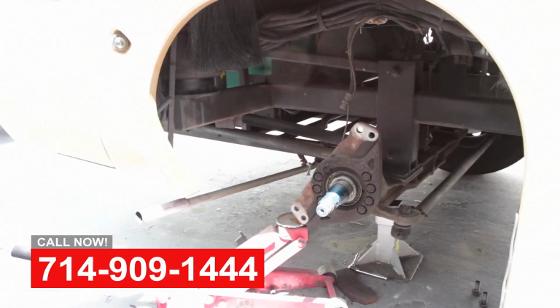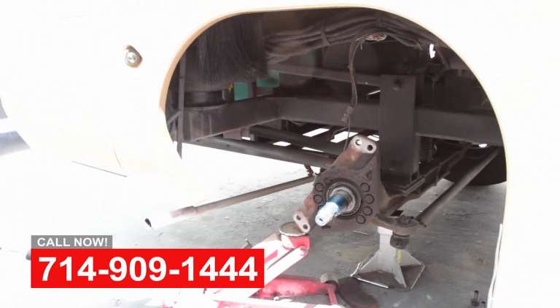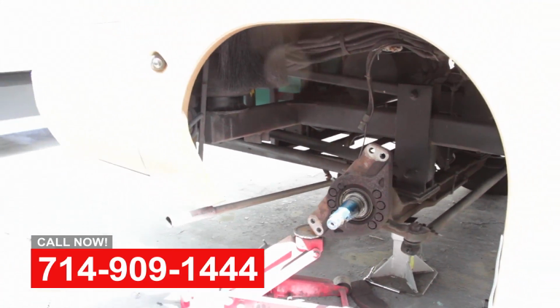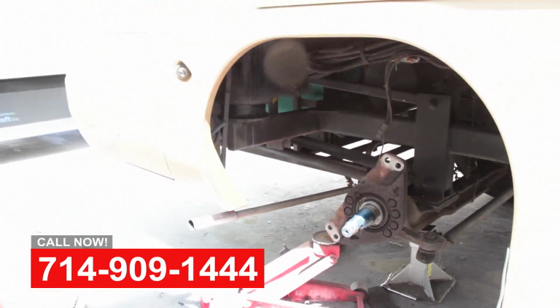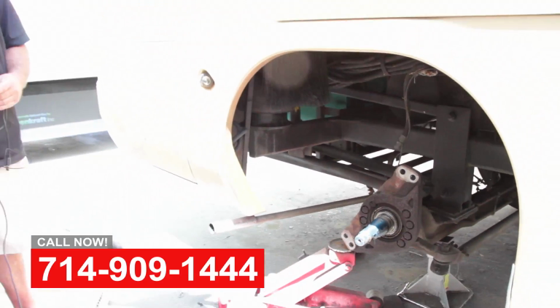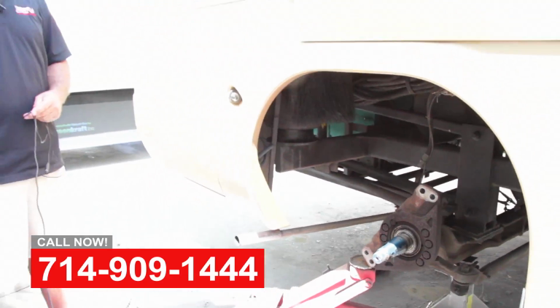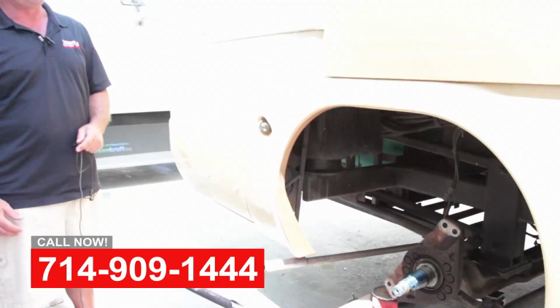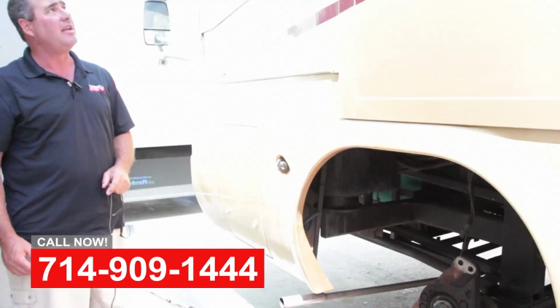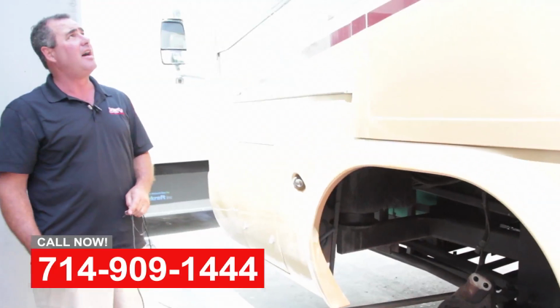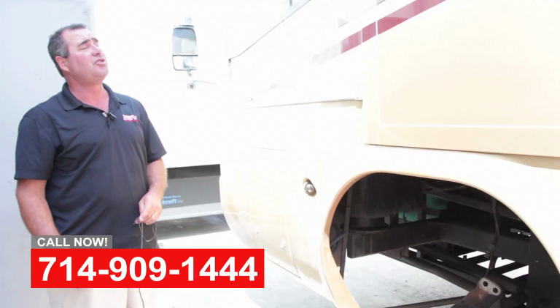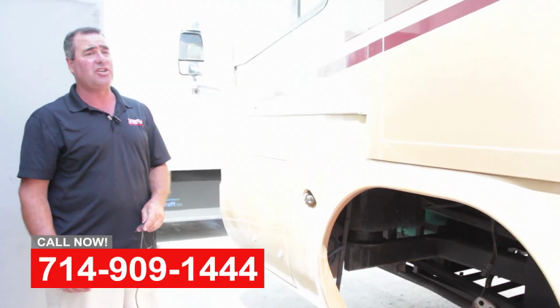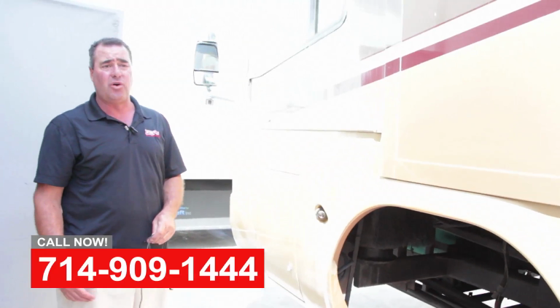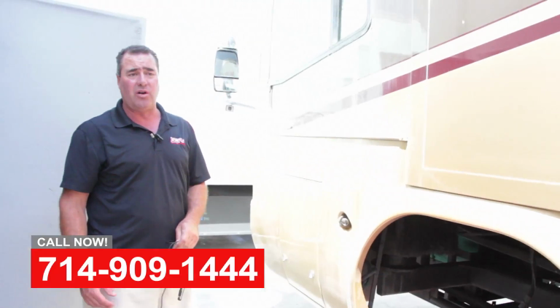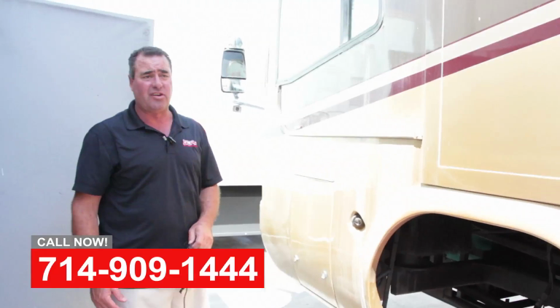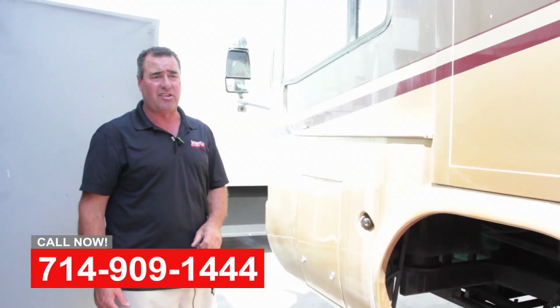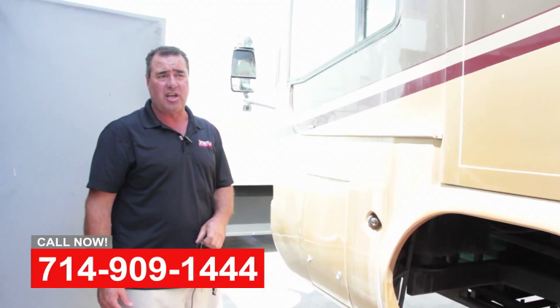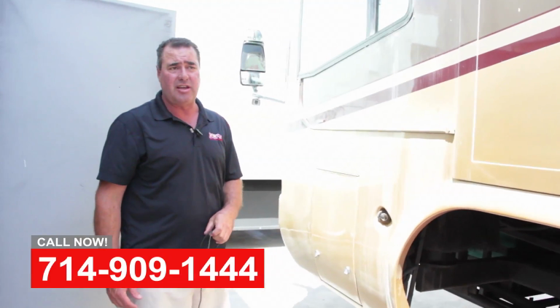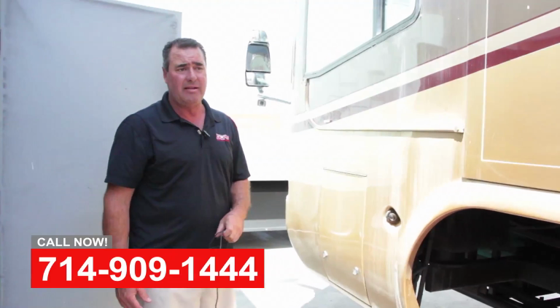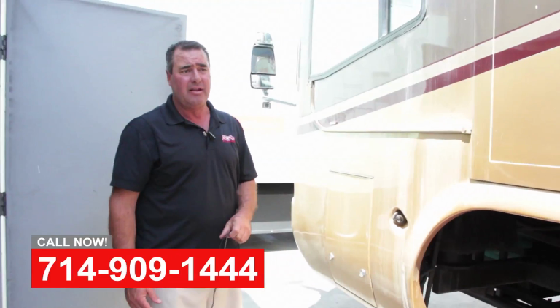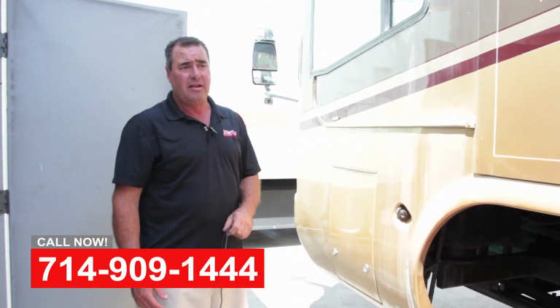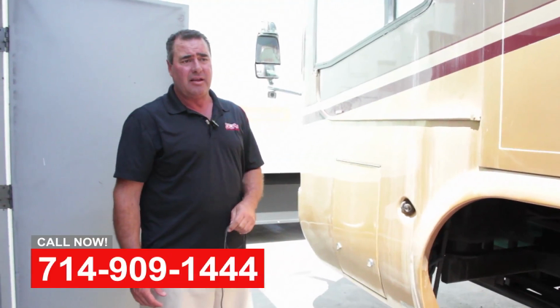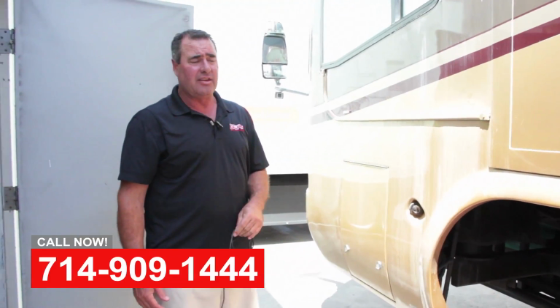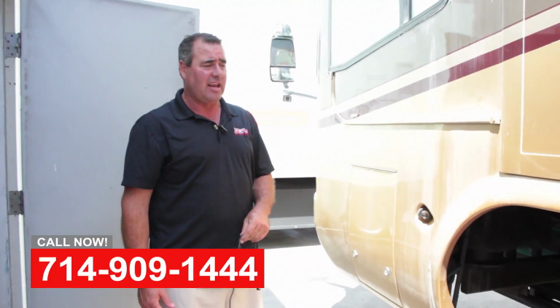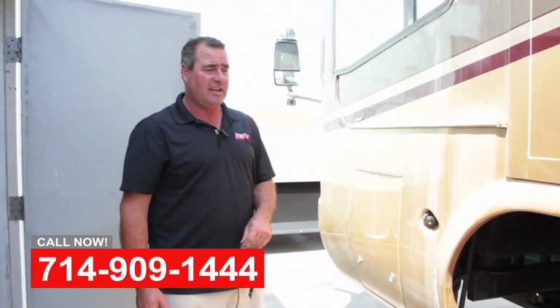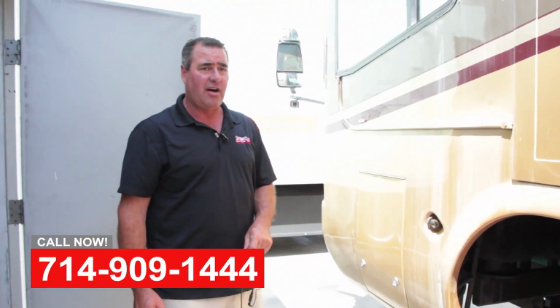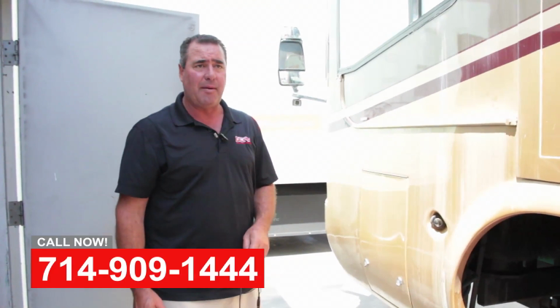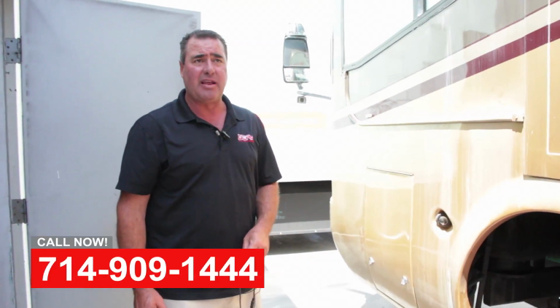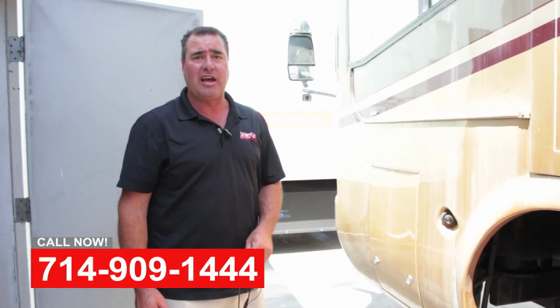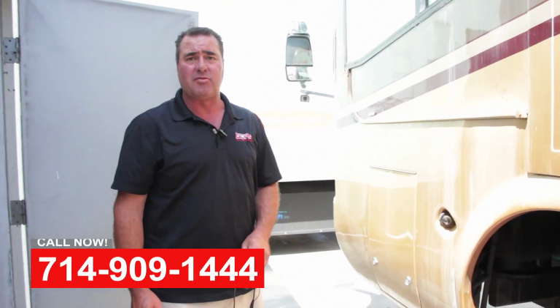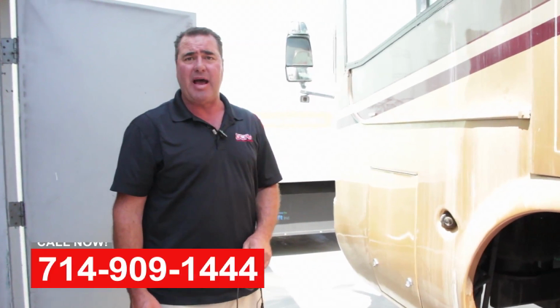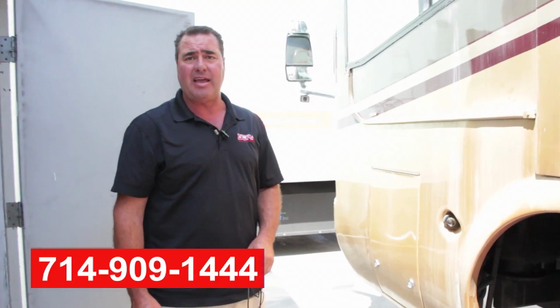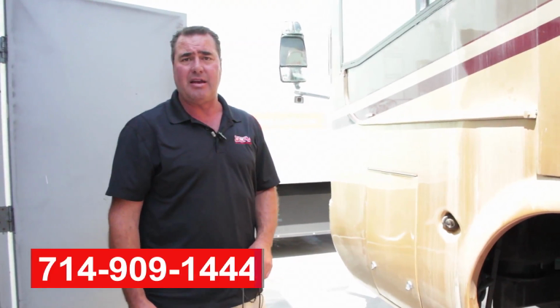We'll get this thing back together, get it aligned, put some new tires on it, change the oil, service the generator, get it detailed up, and get the customer back in it.